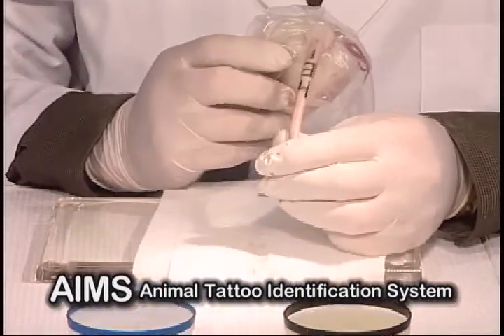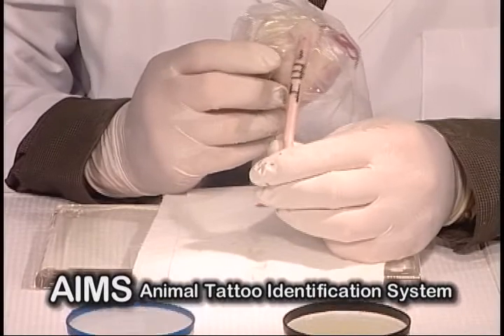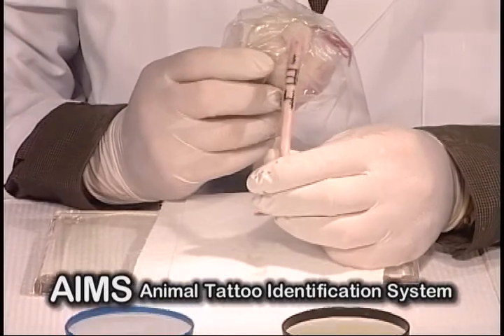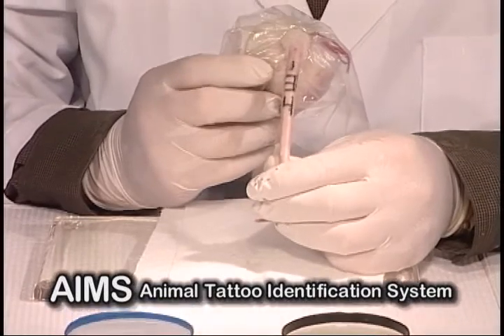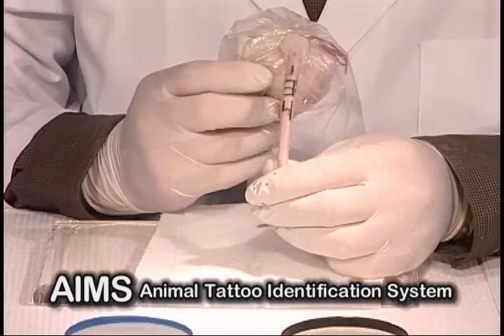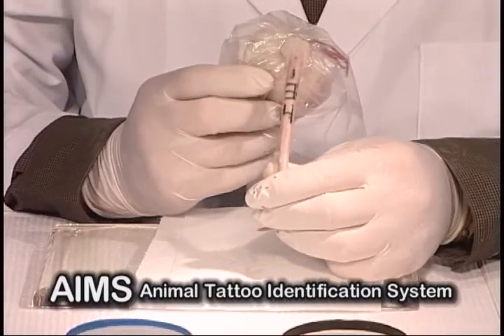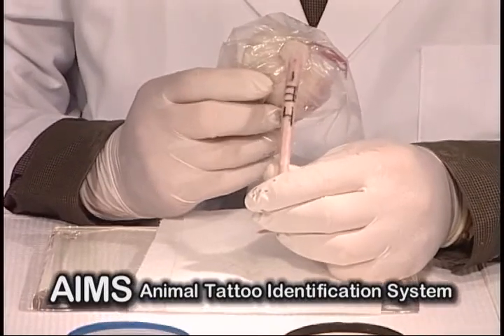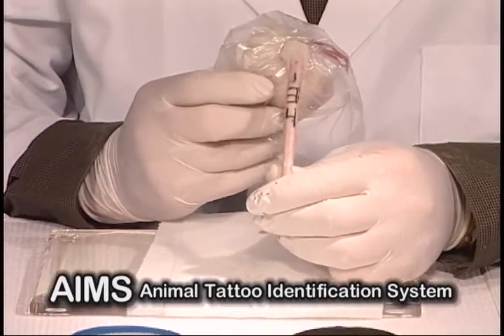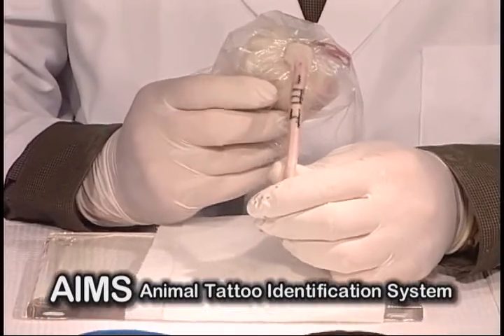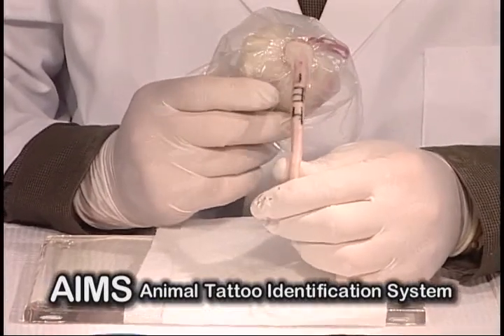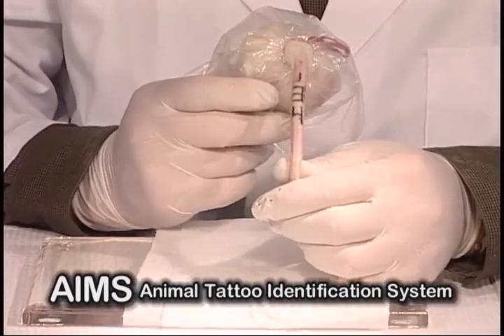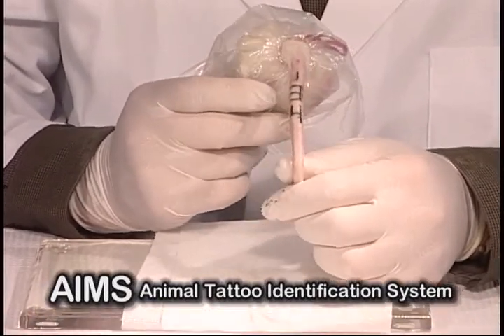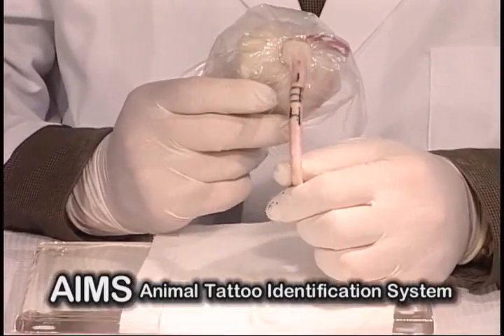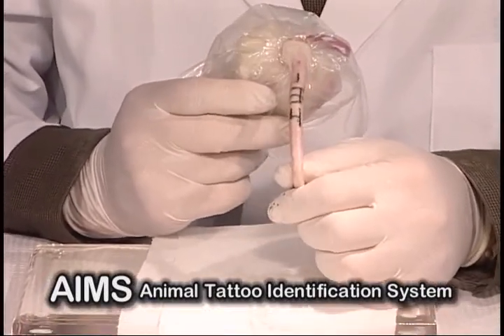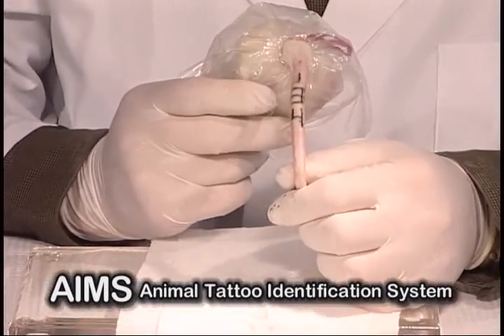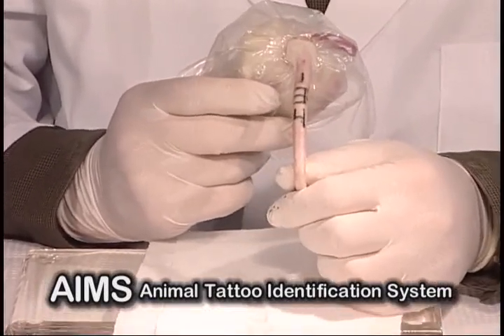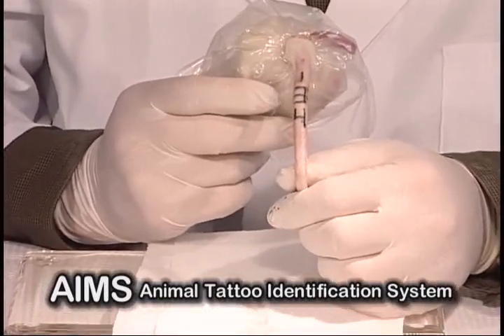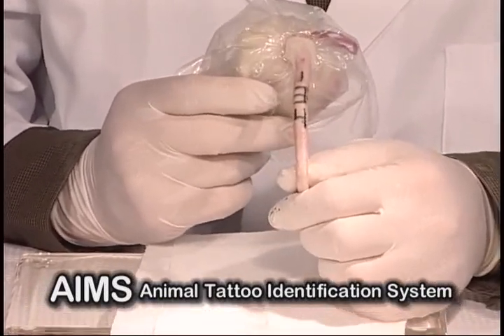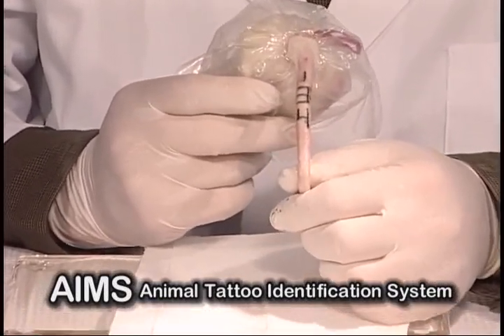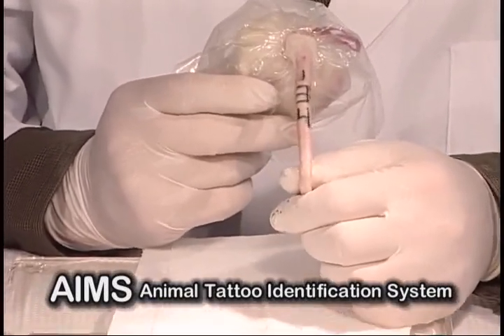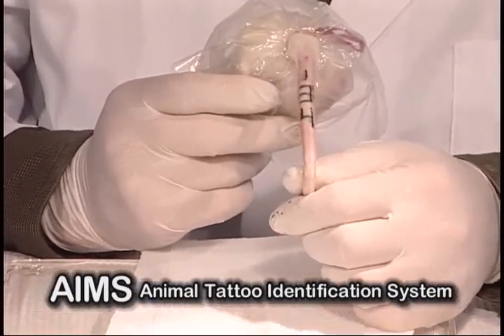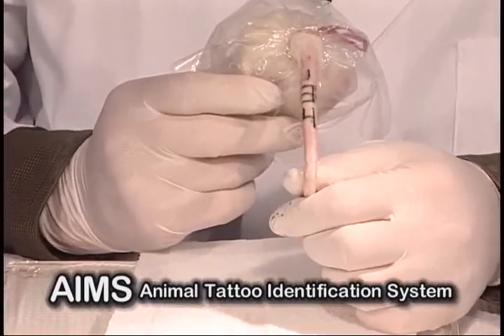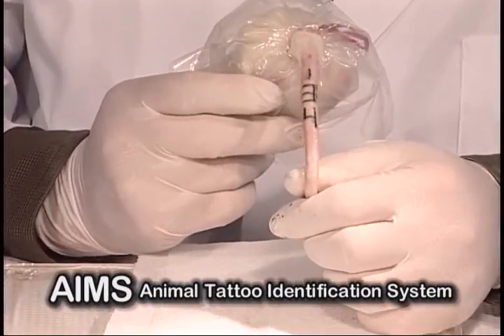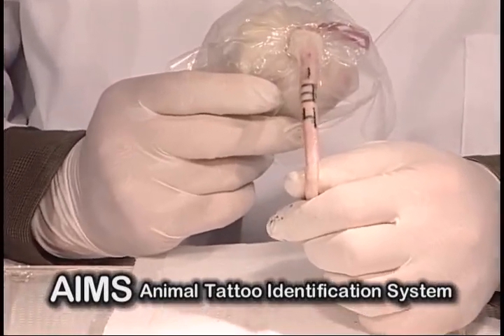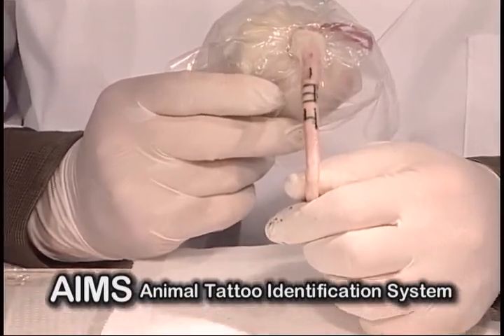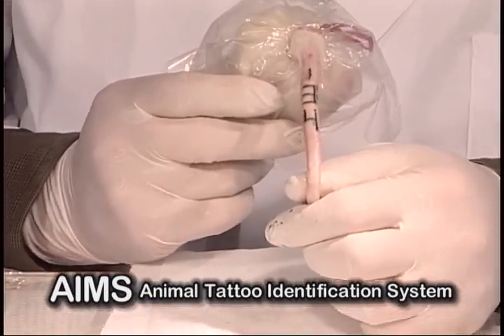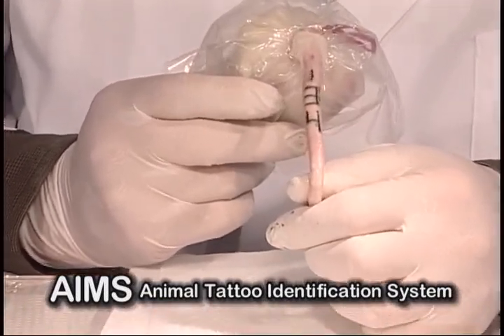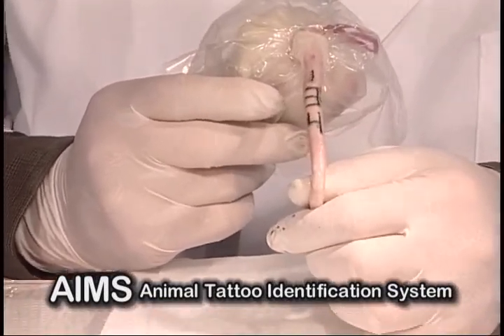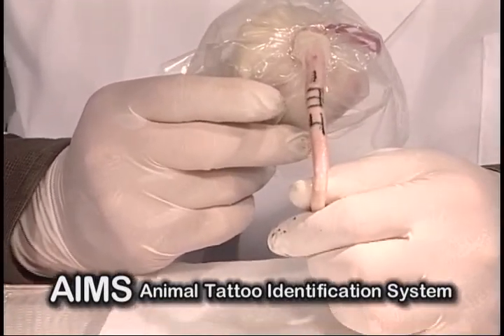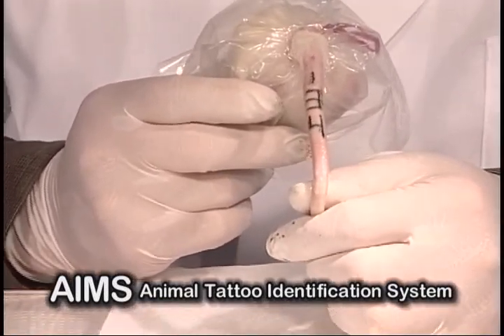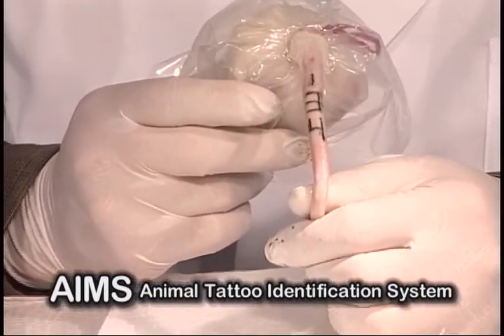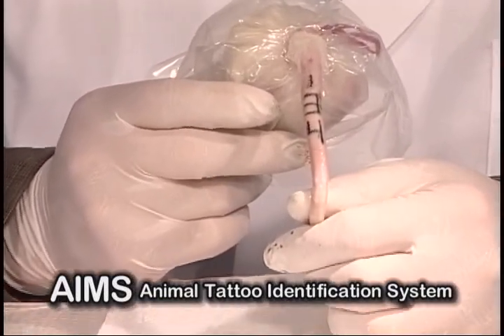One, three, four. Now you have a permanent tattoo on your animal for your identification.